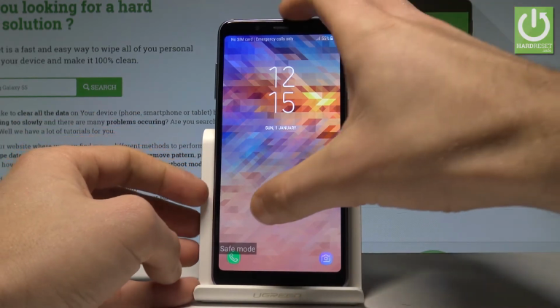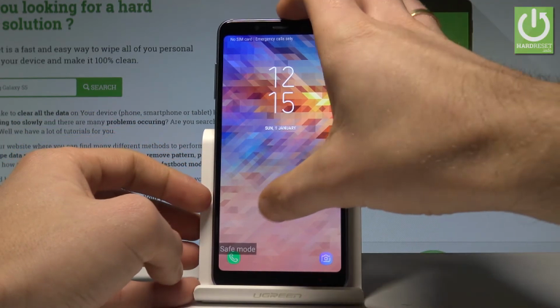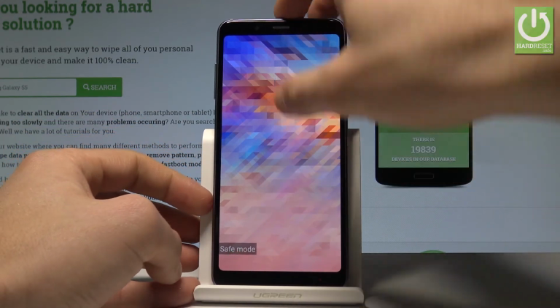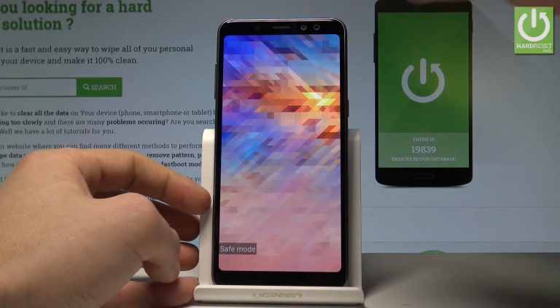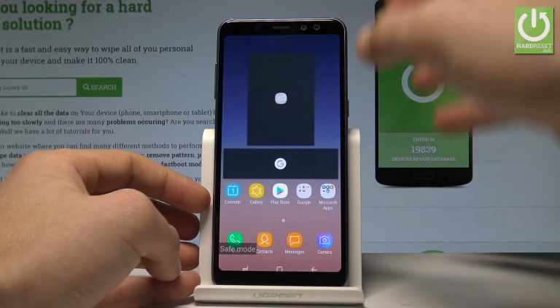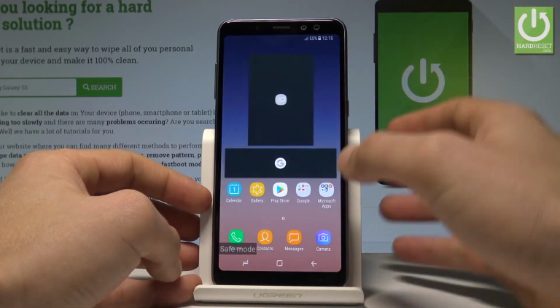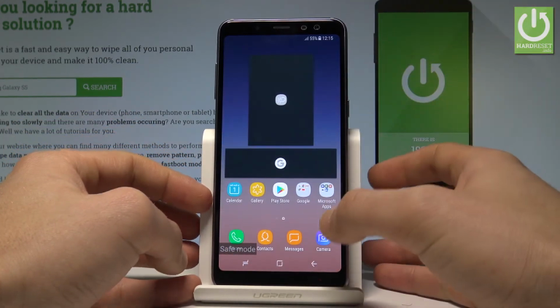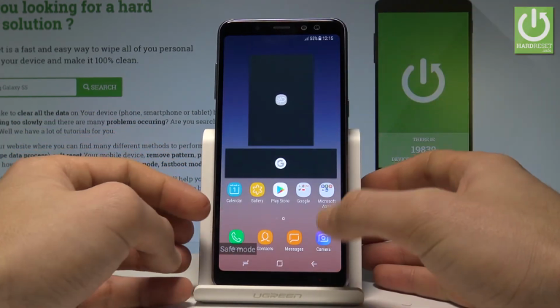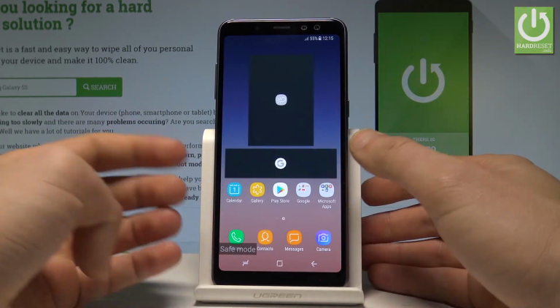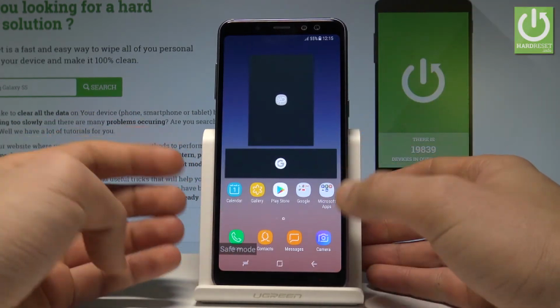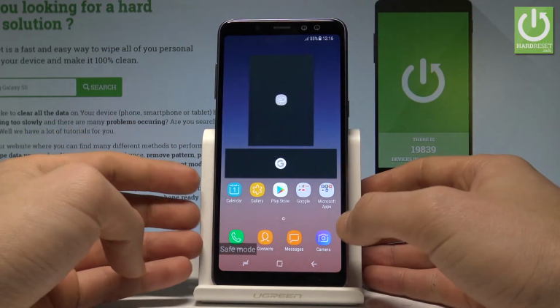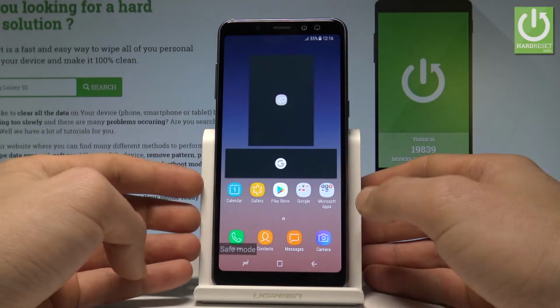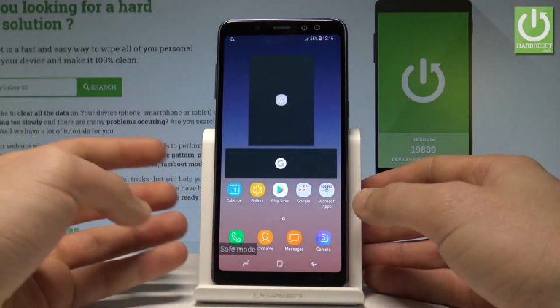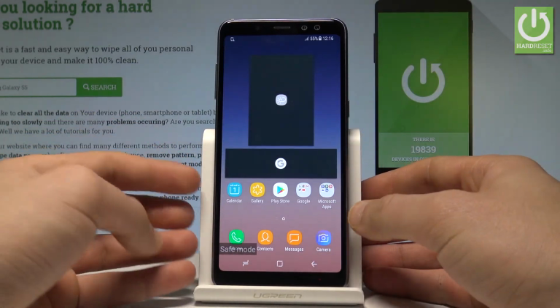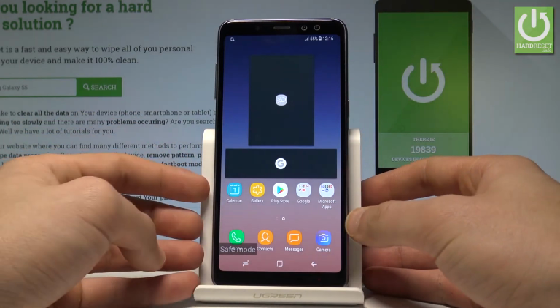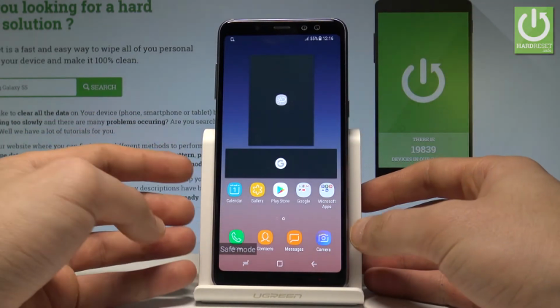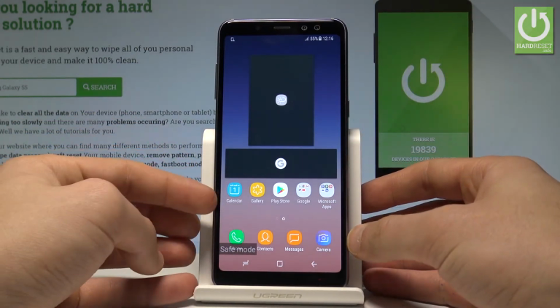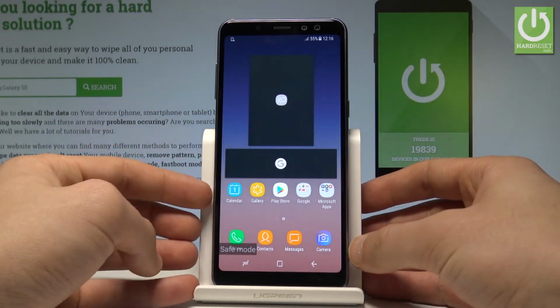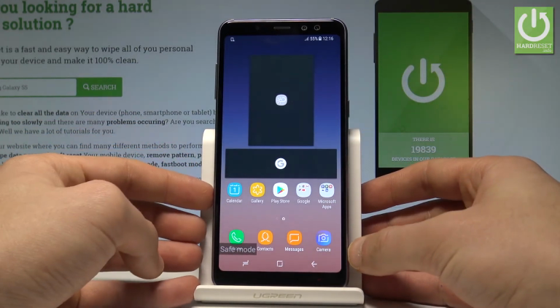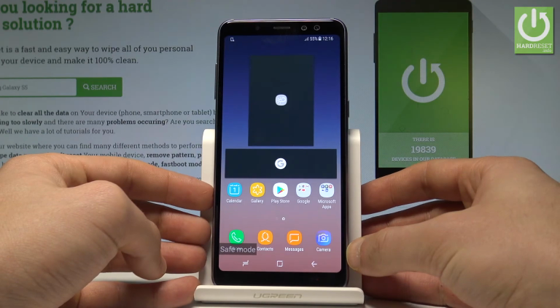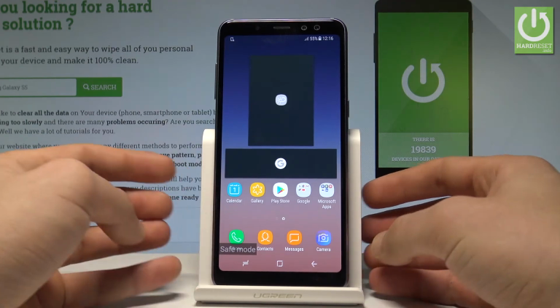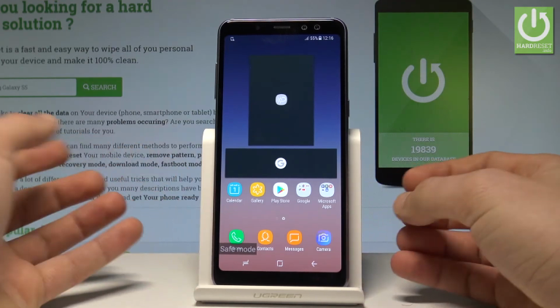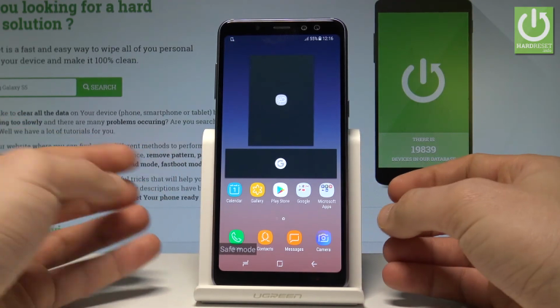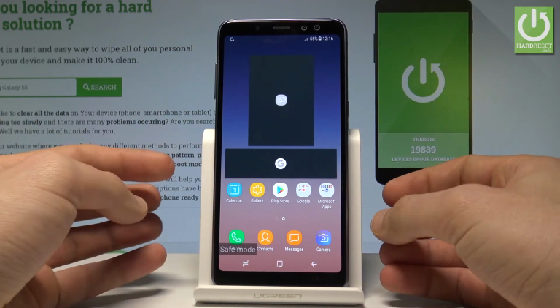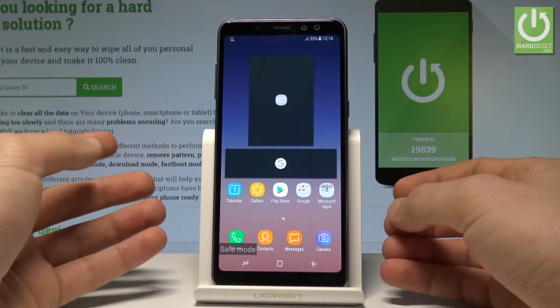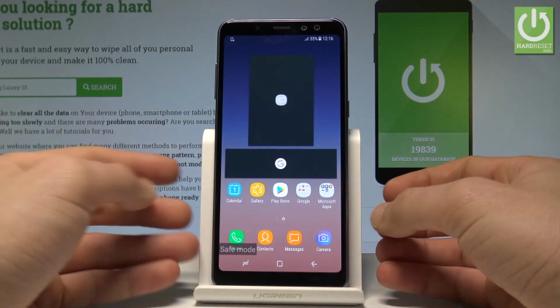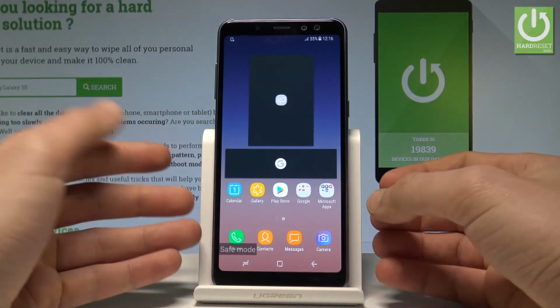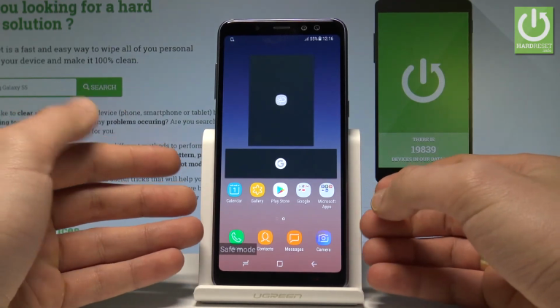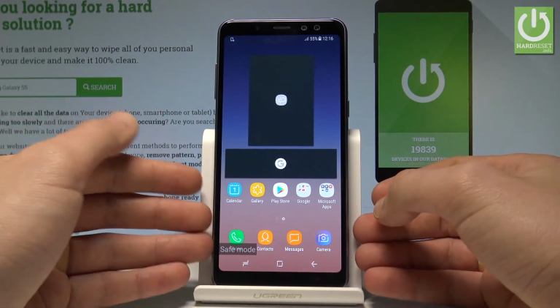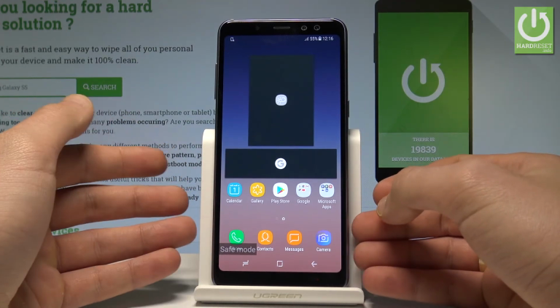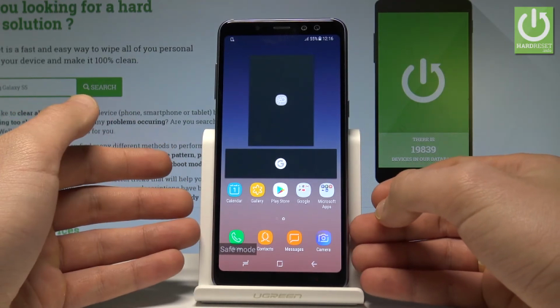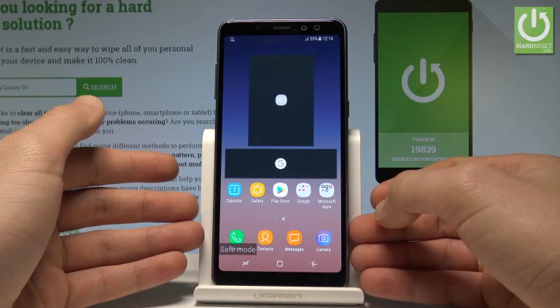You can unlock your device and check out how your device performs without the third-party applications.